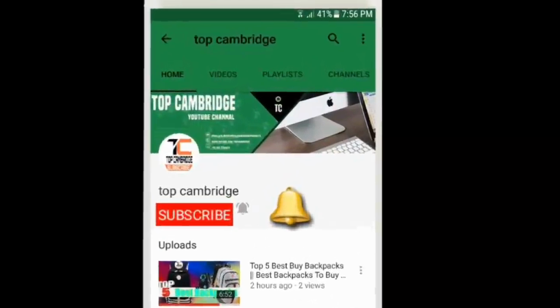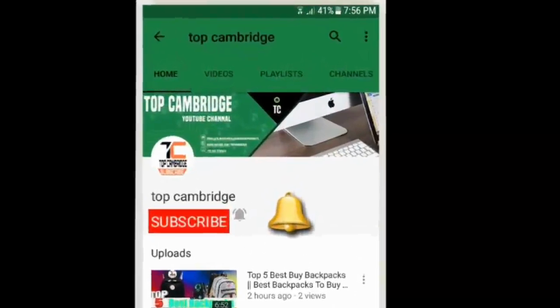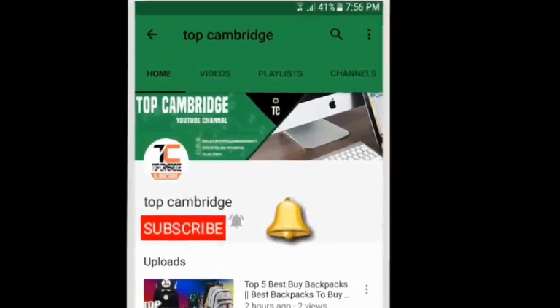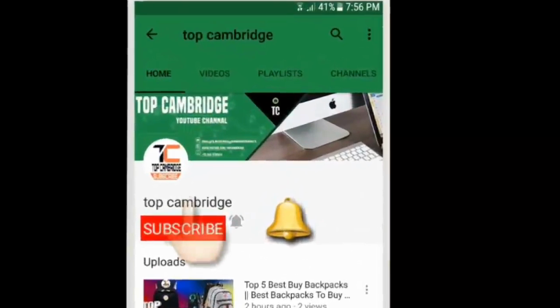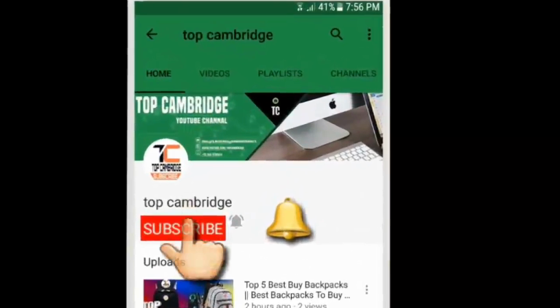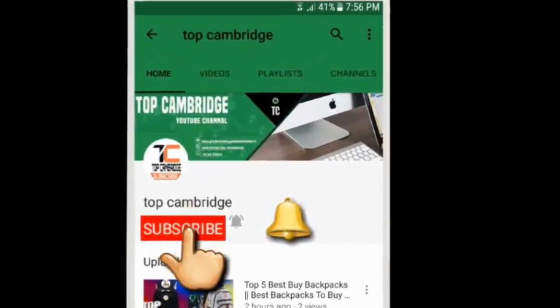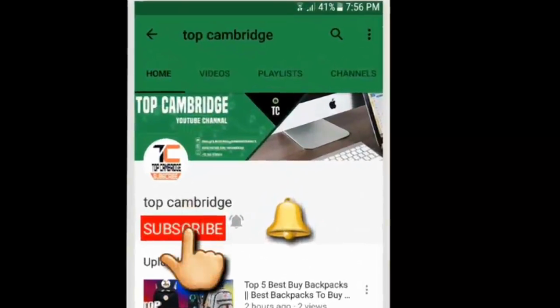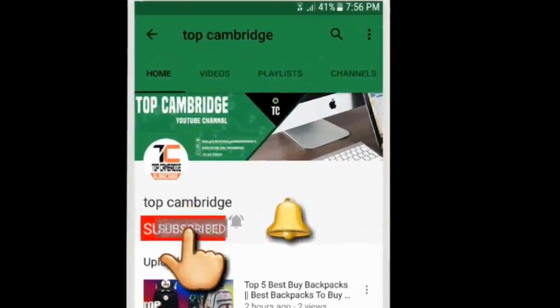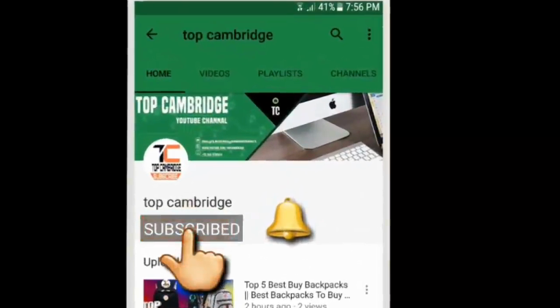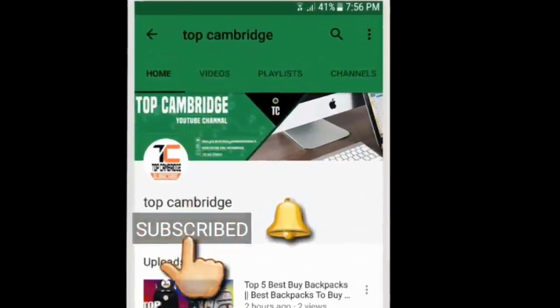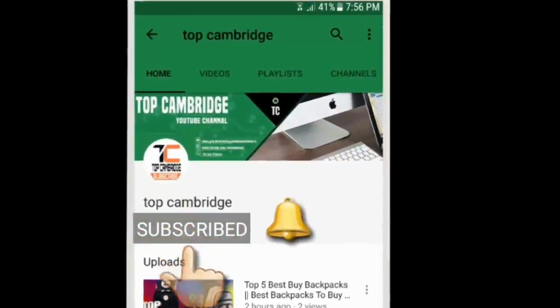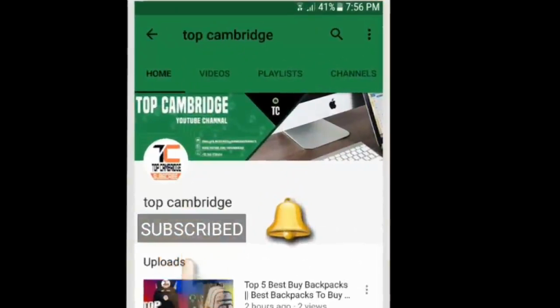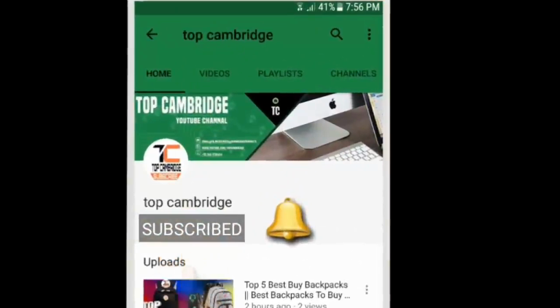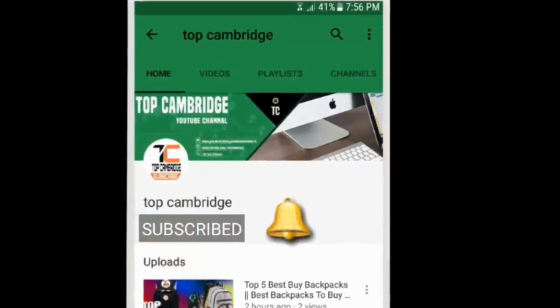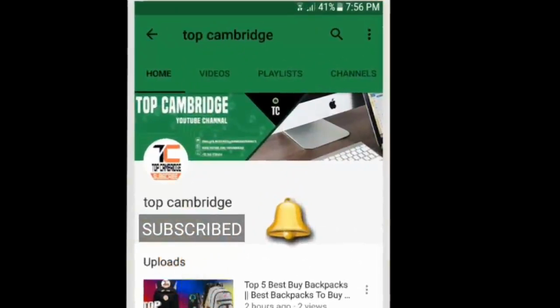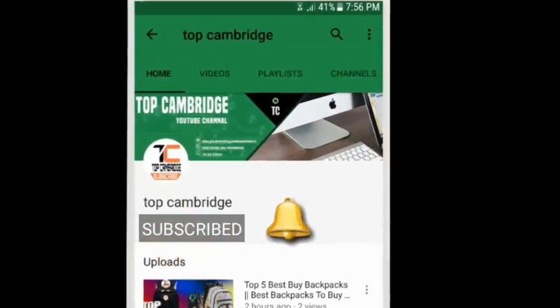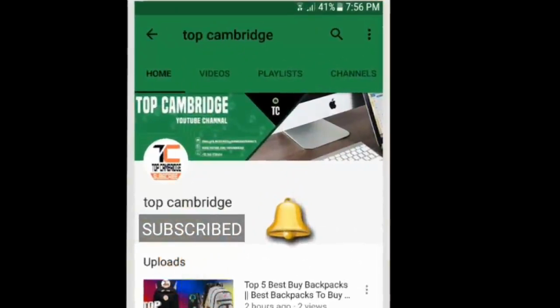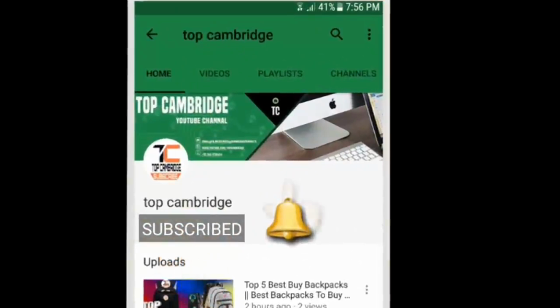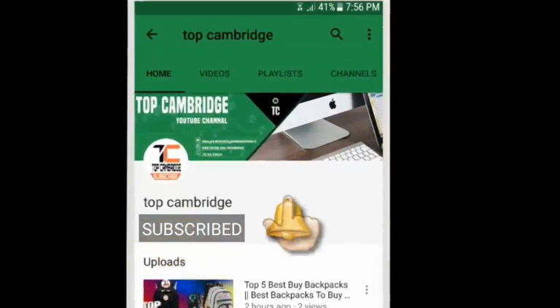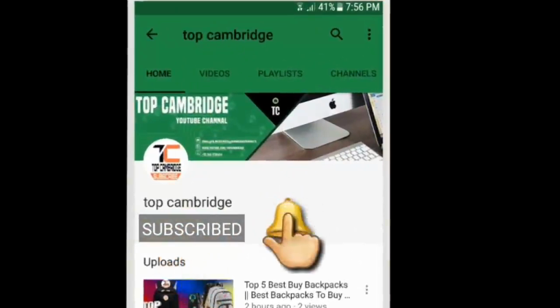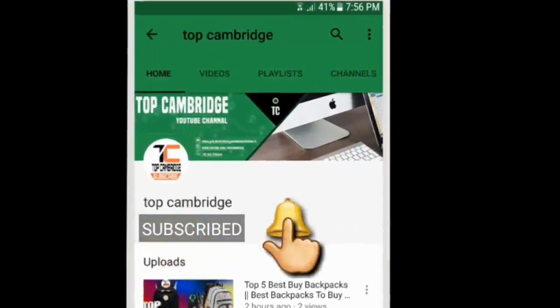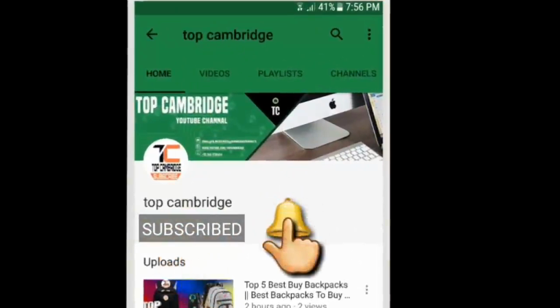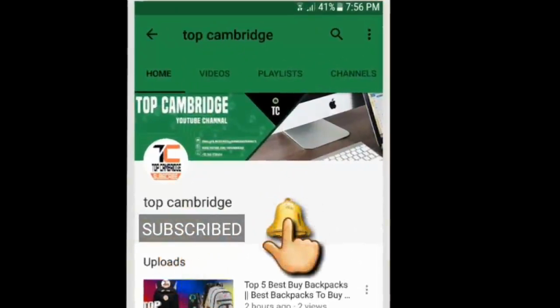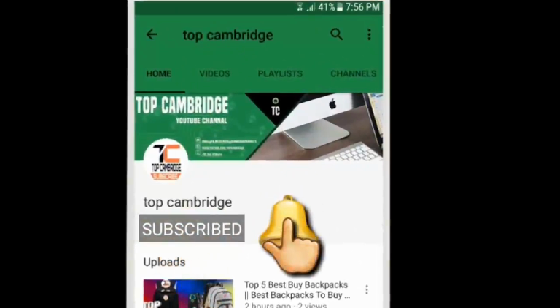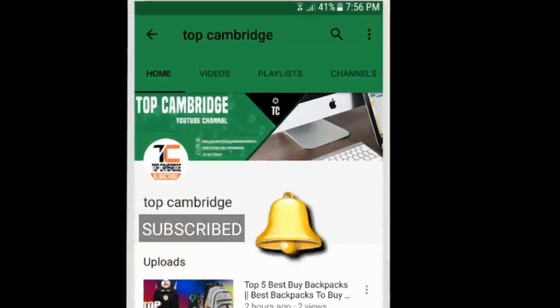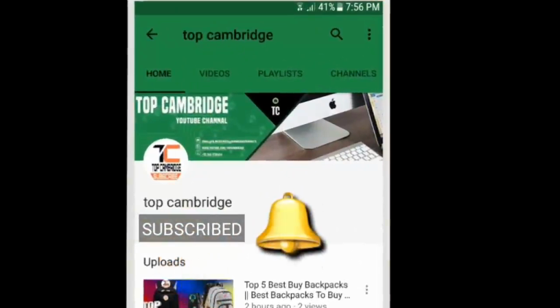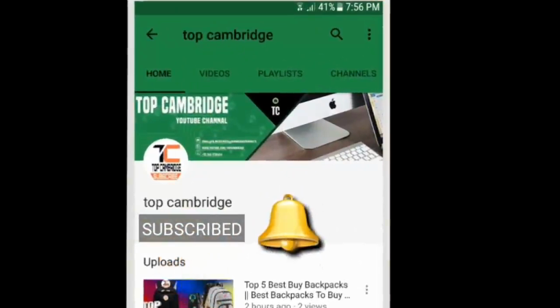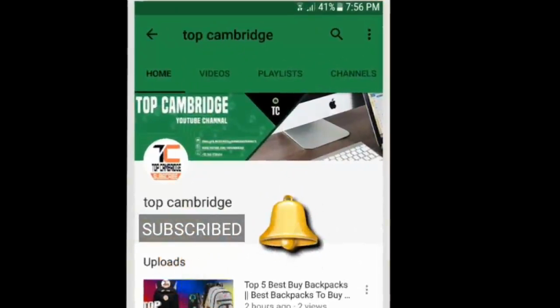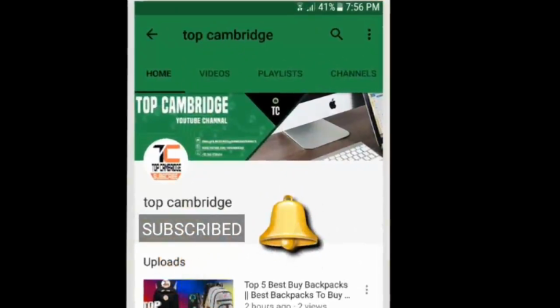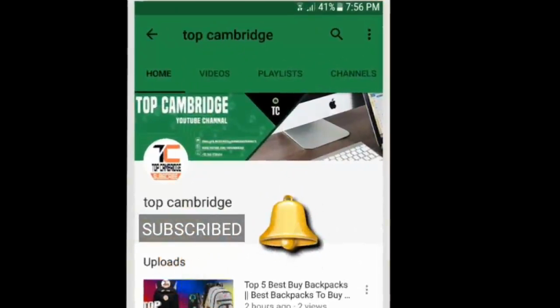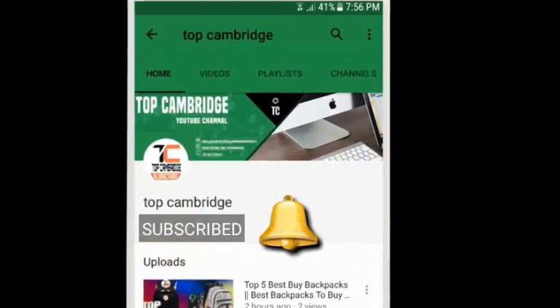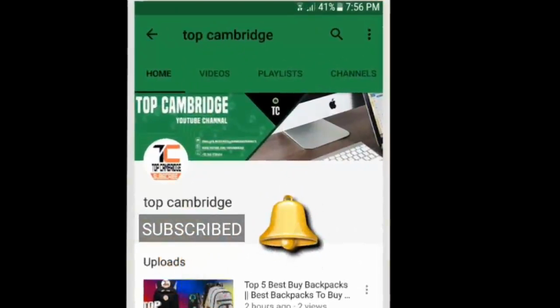Click on the subscribe button and press the bell icon for more updates.